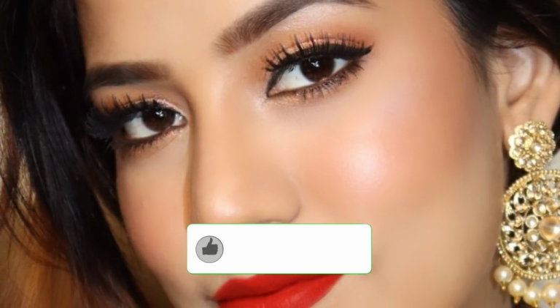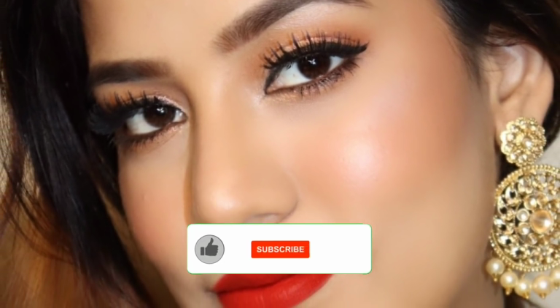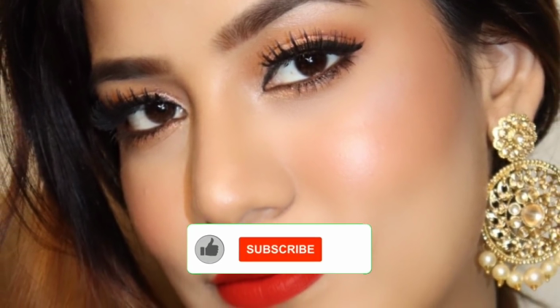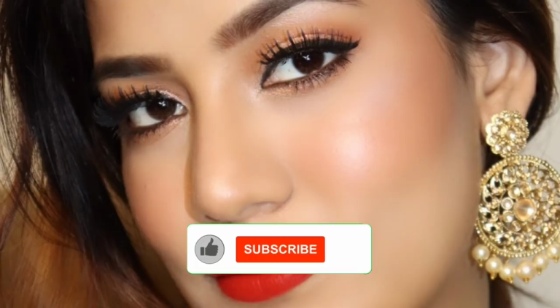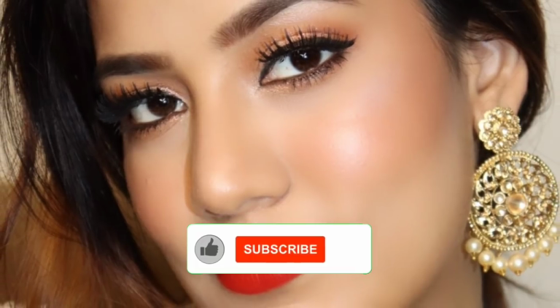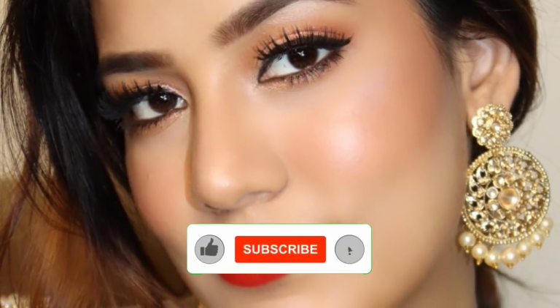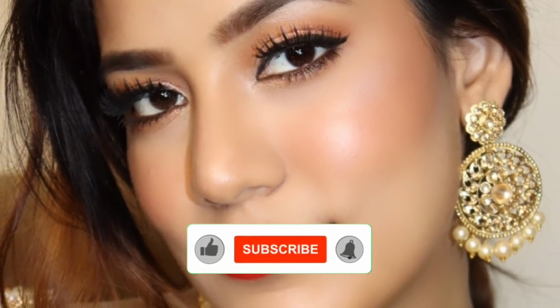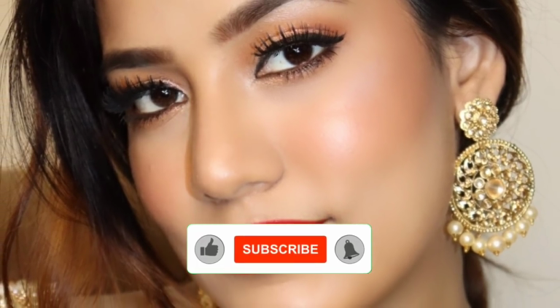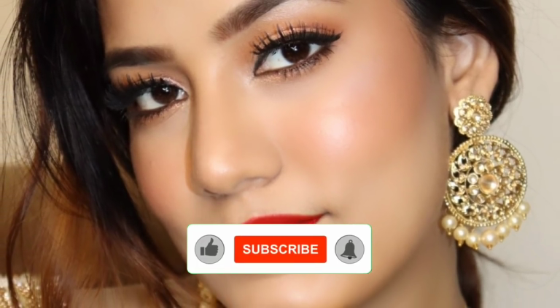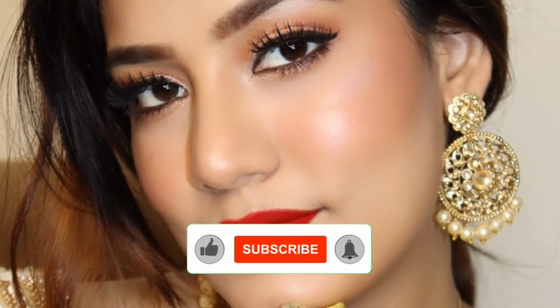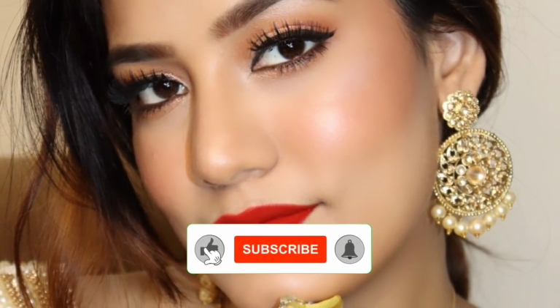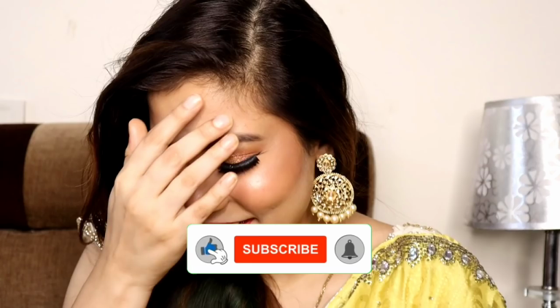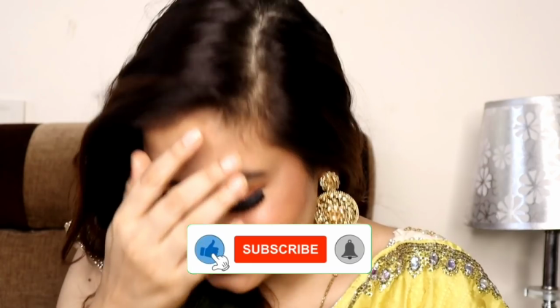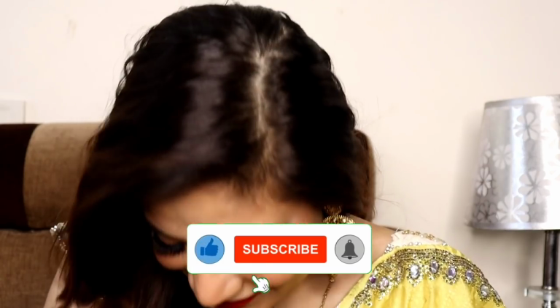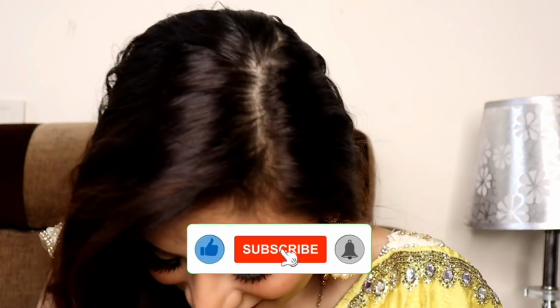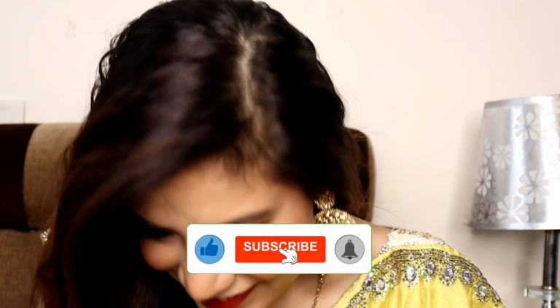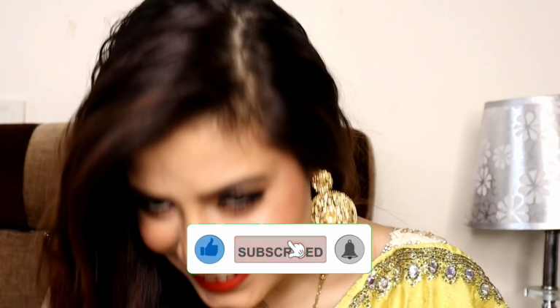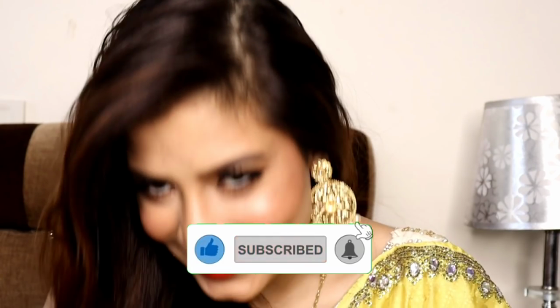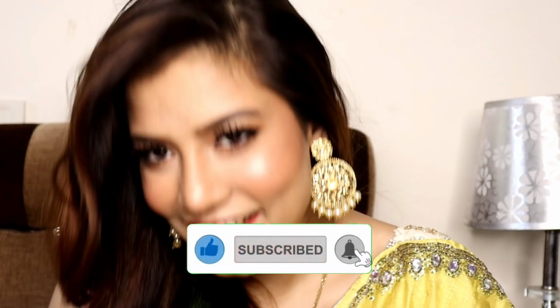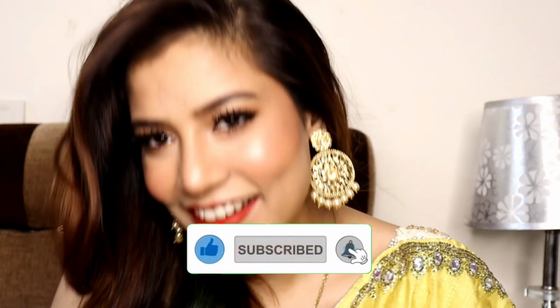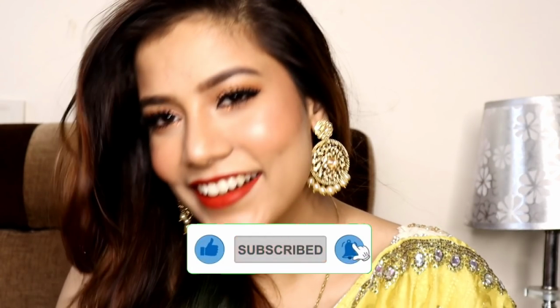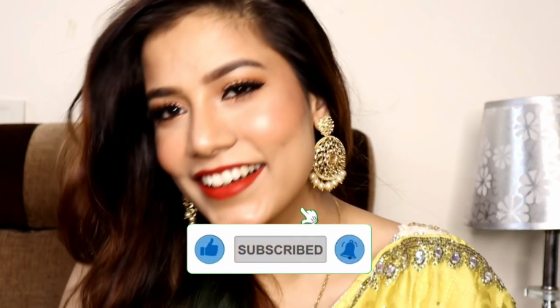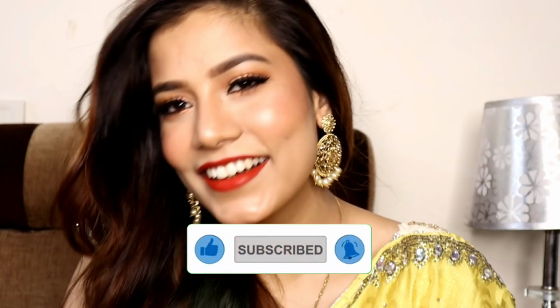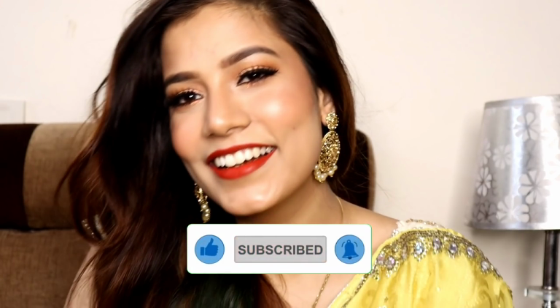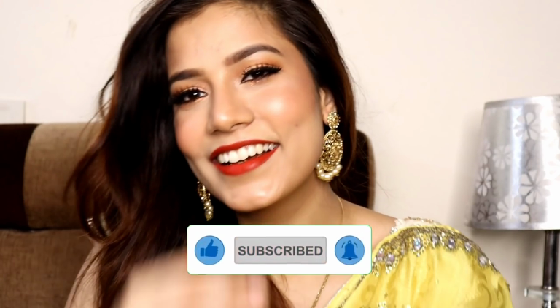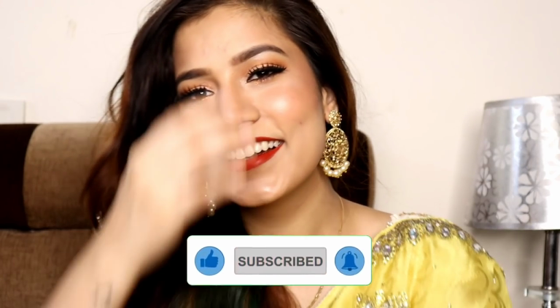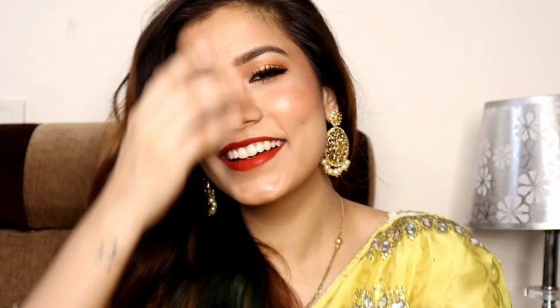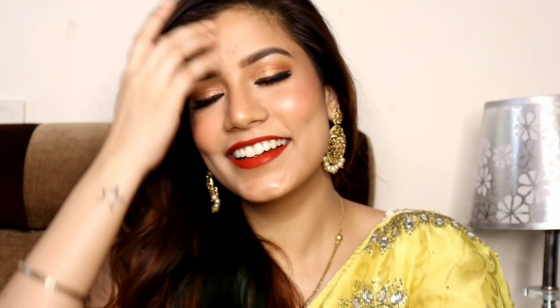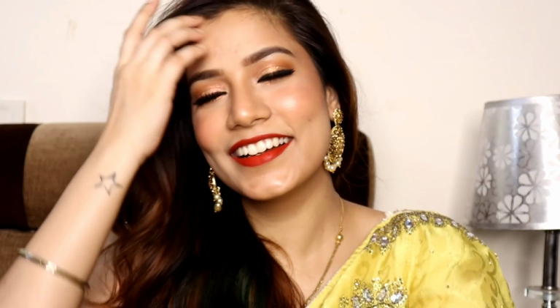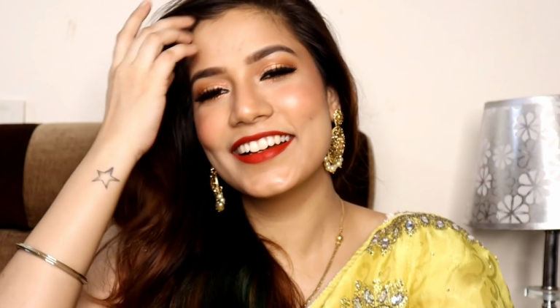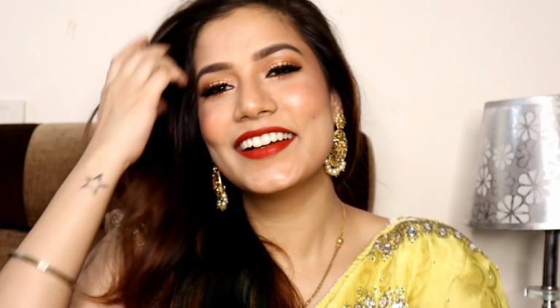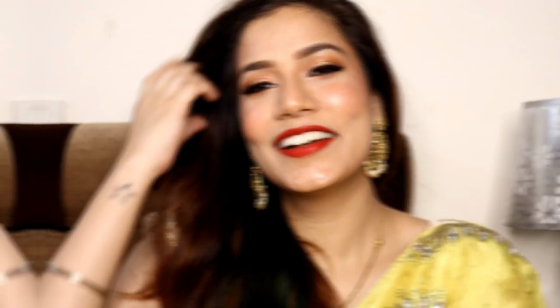So this is the time — subscribe to the channel and like this video. And now without any further ado, let's get started.